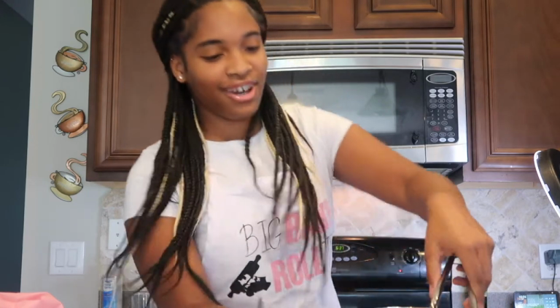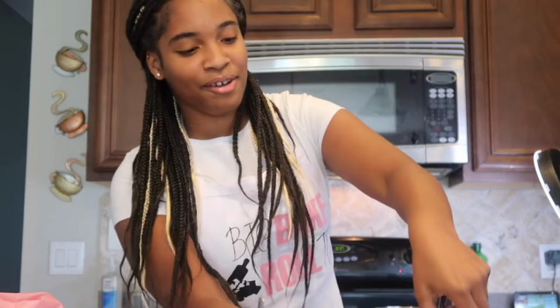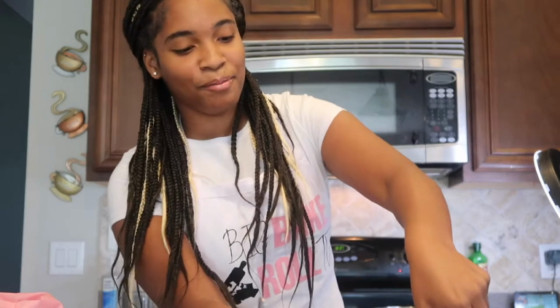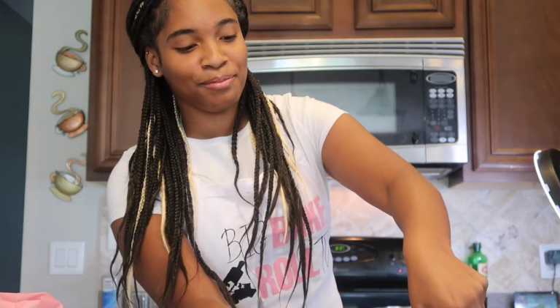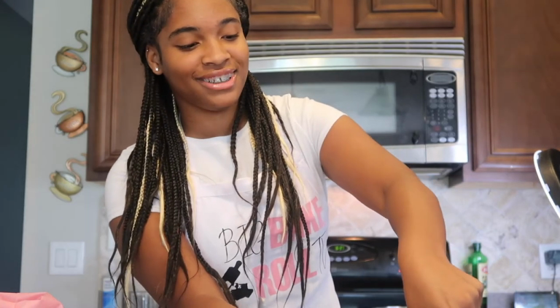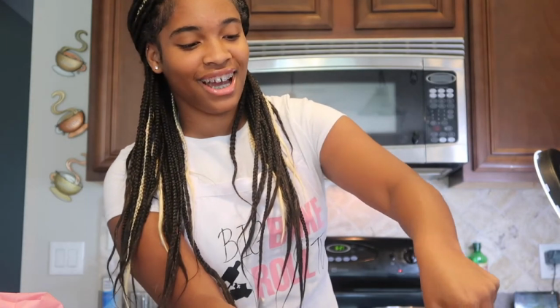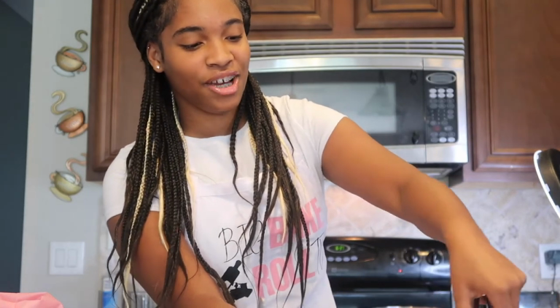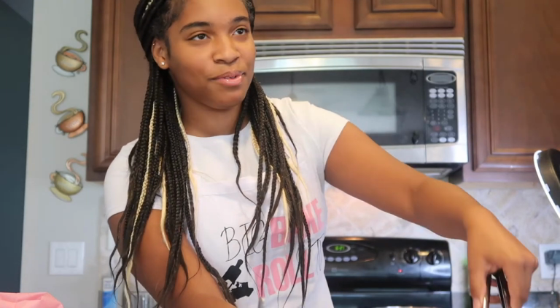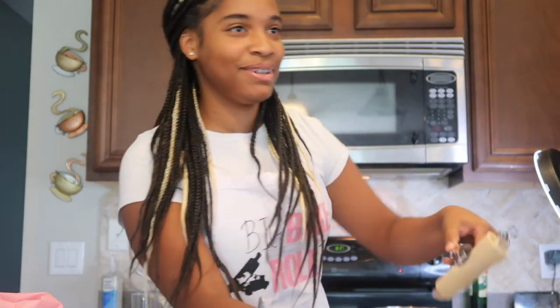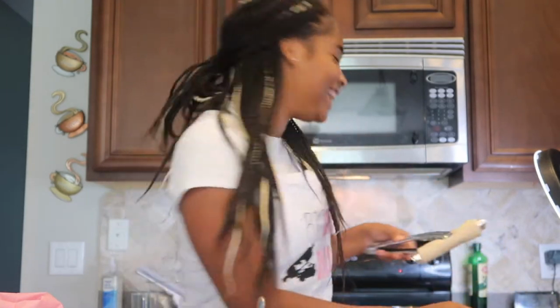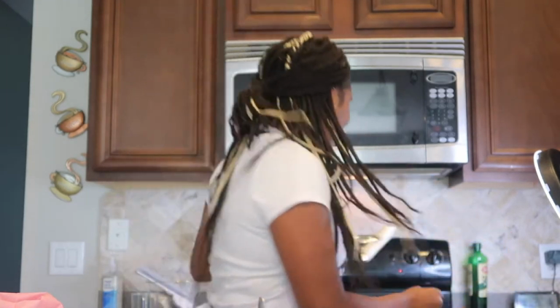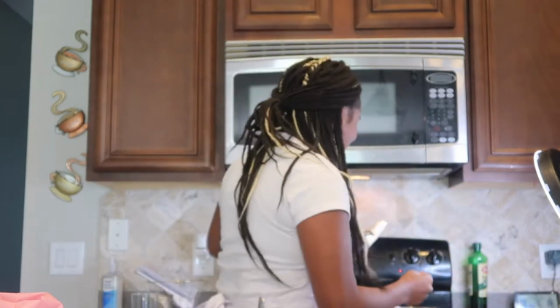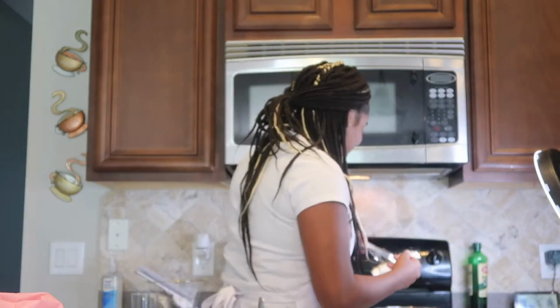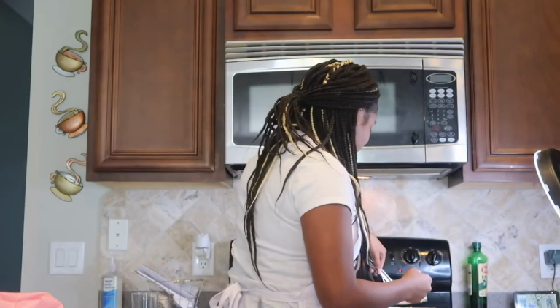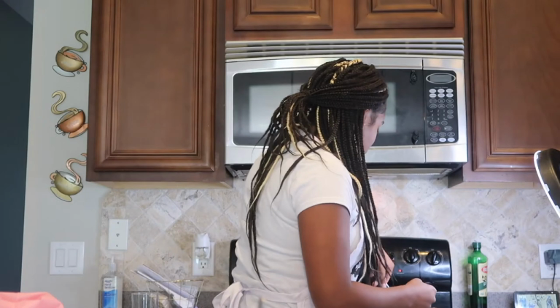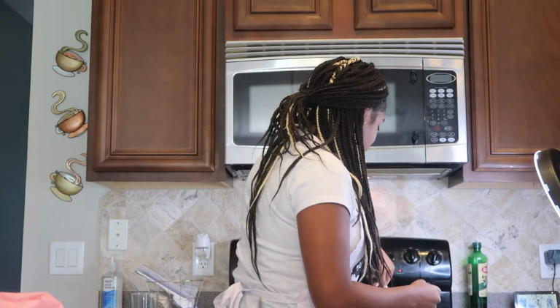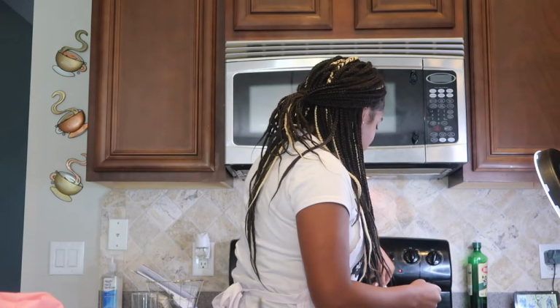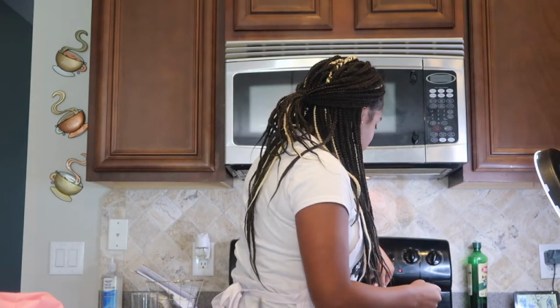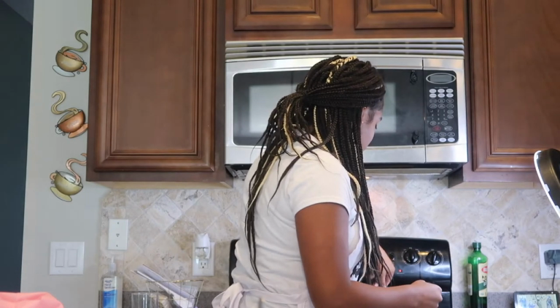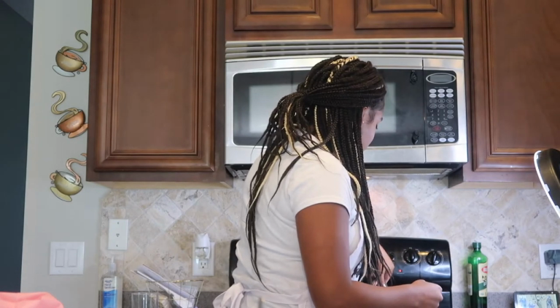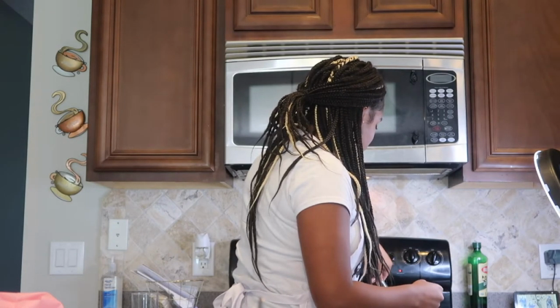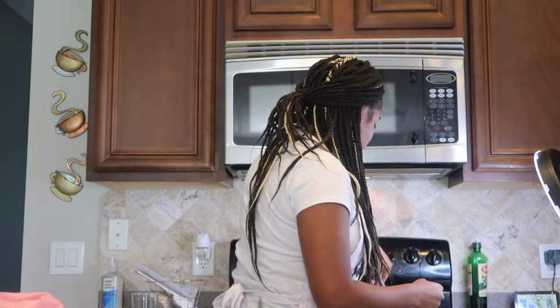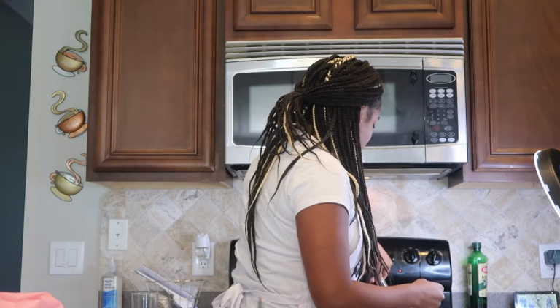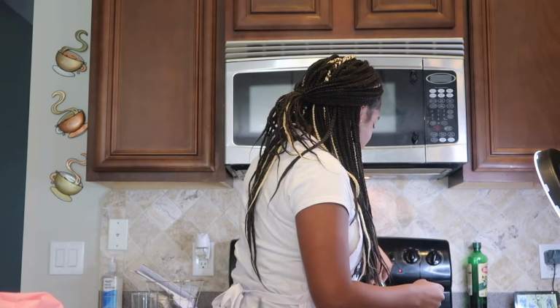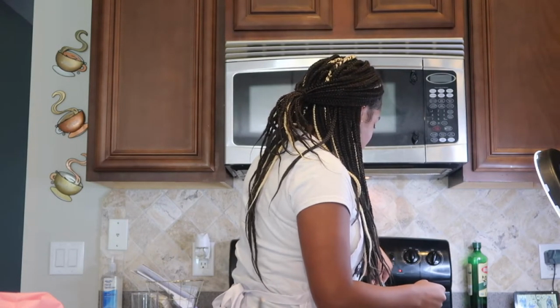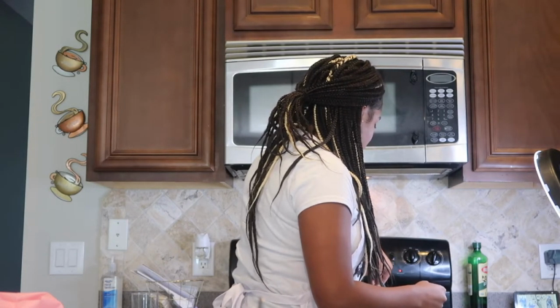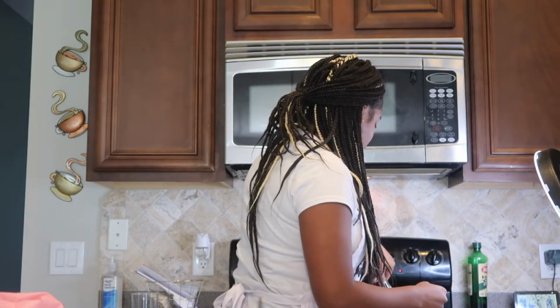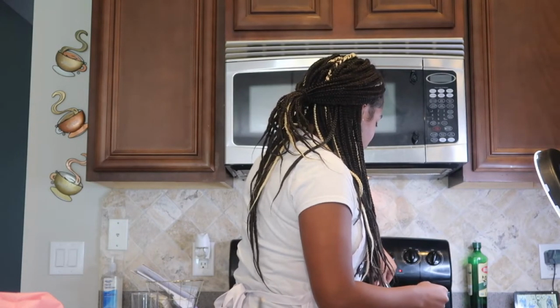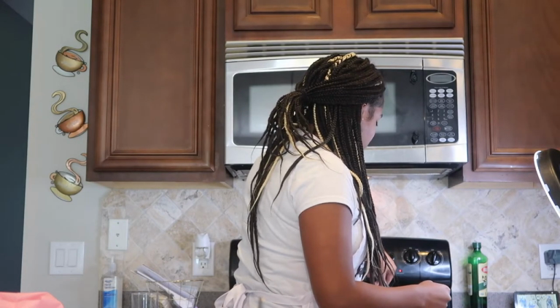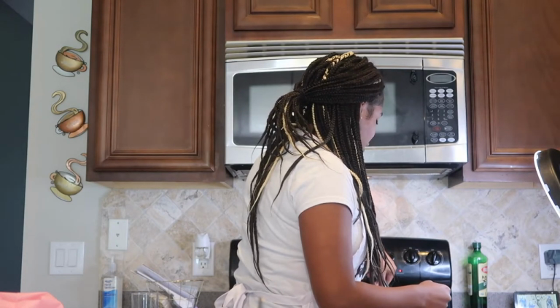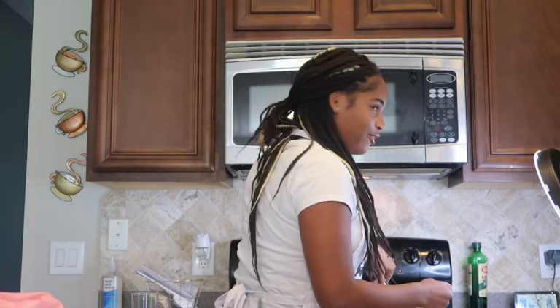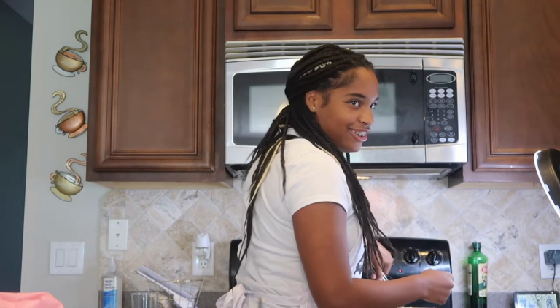I have my mom on the side helping me because I never made these before and I'm scared of oil.